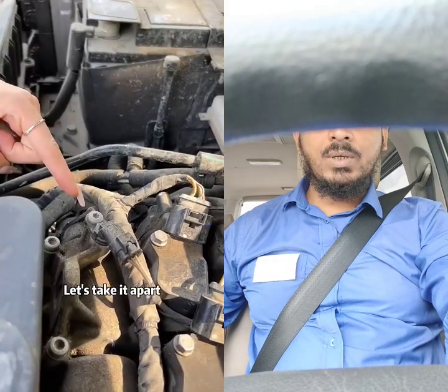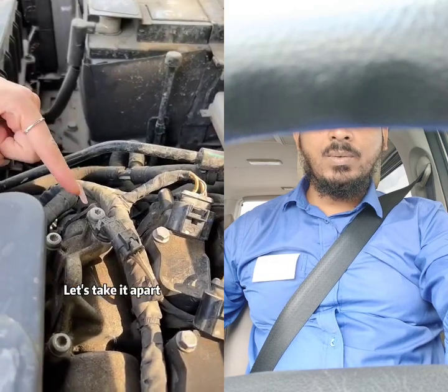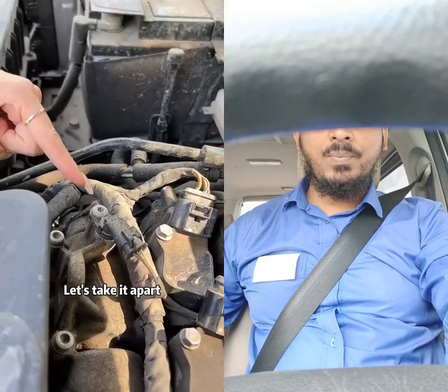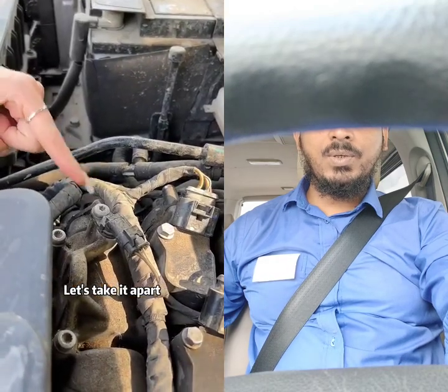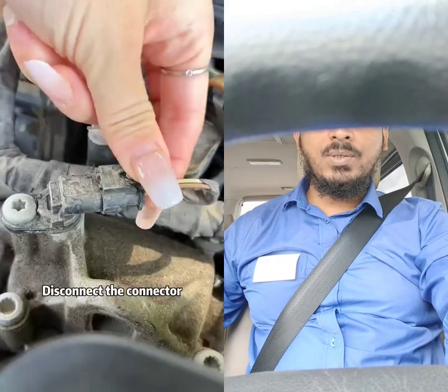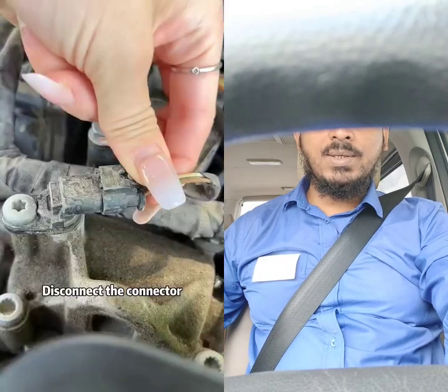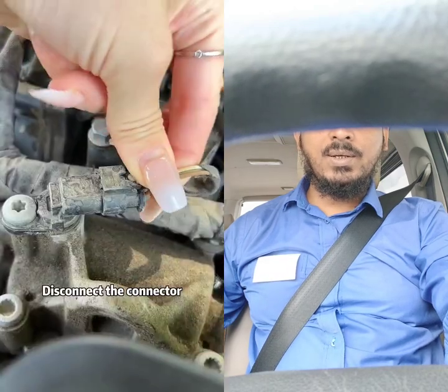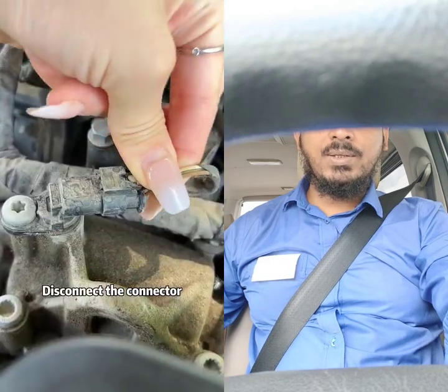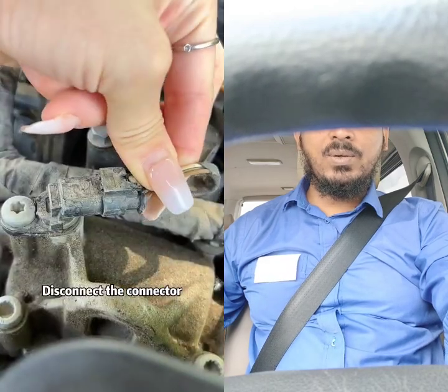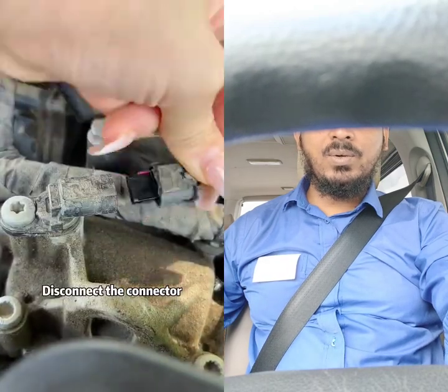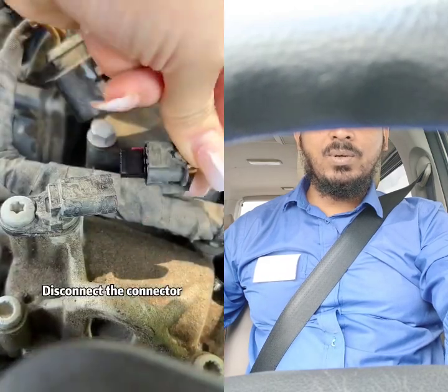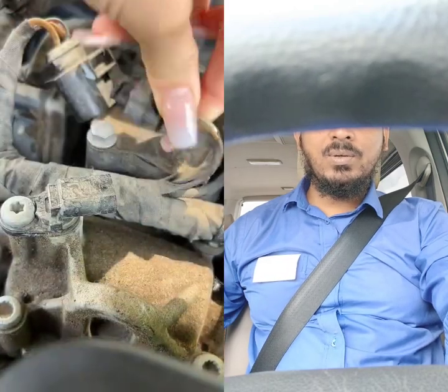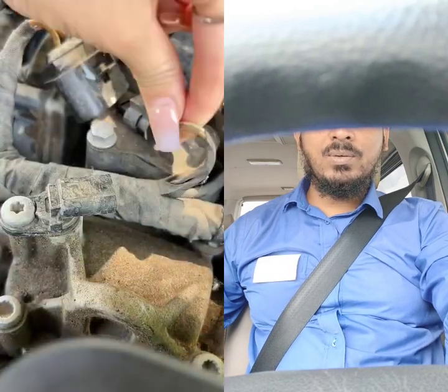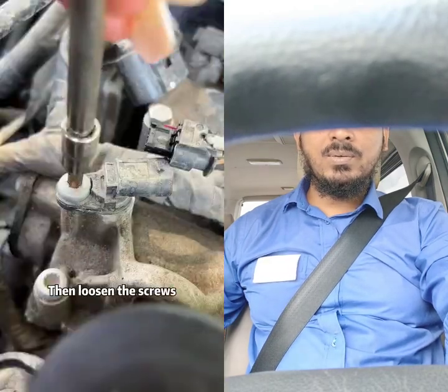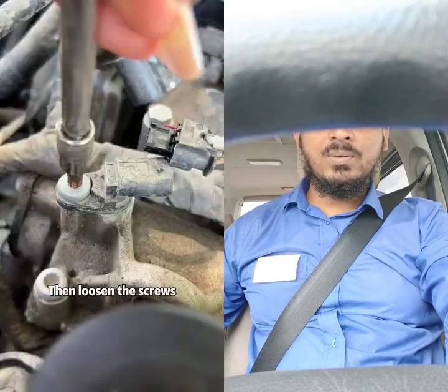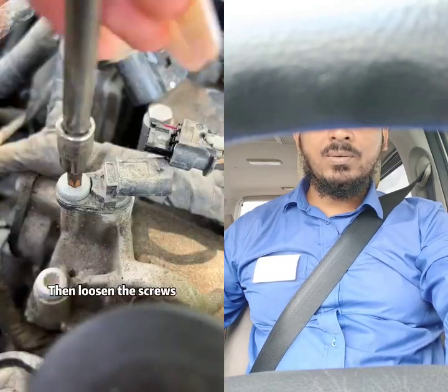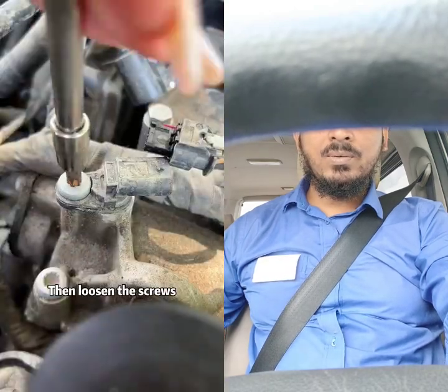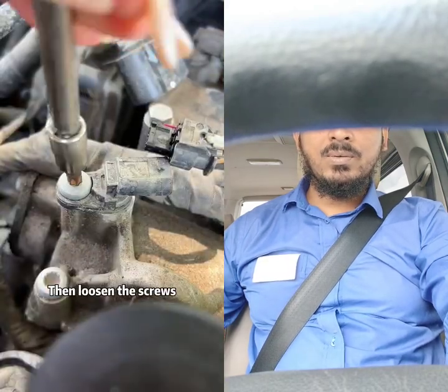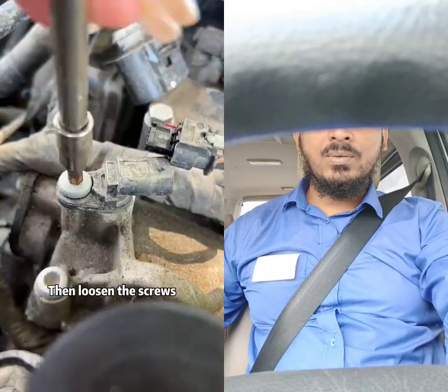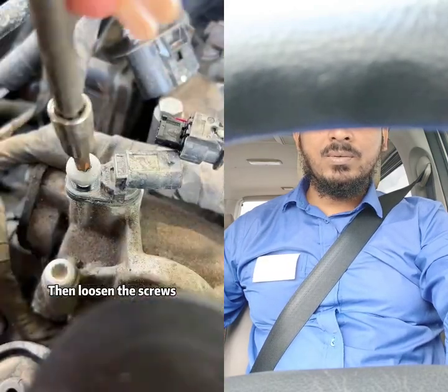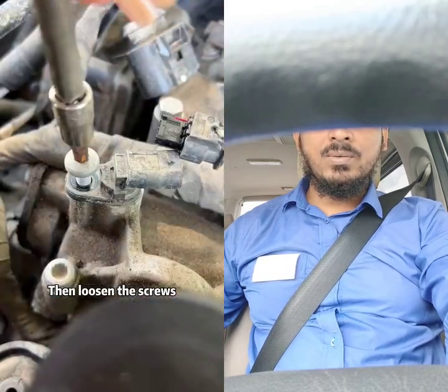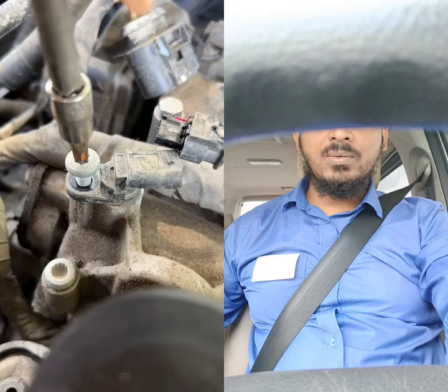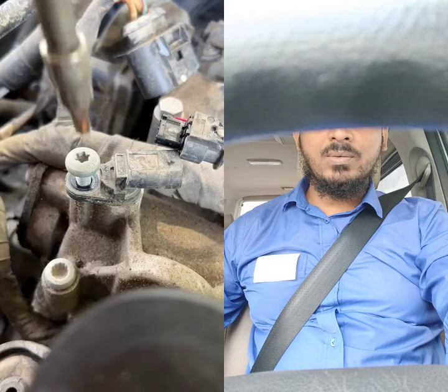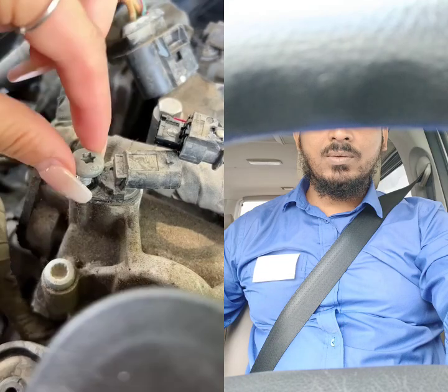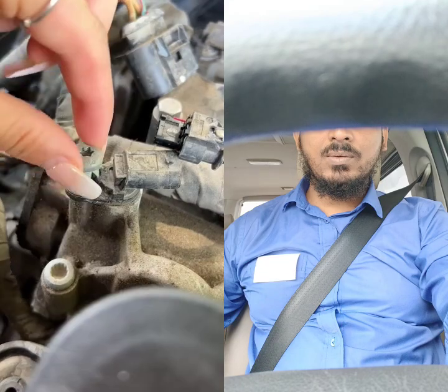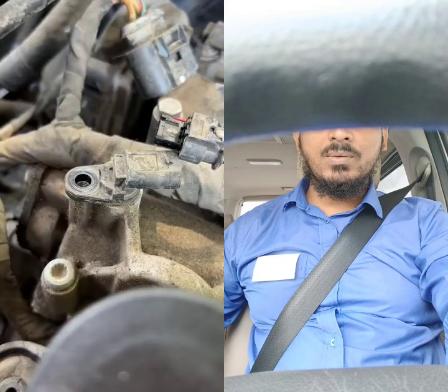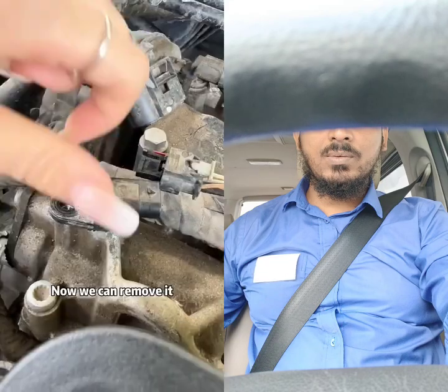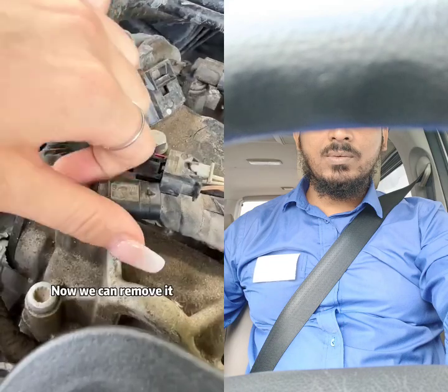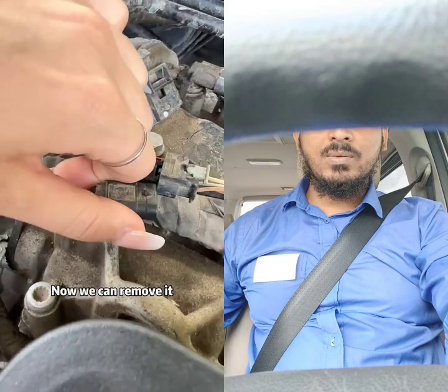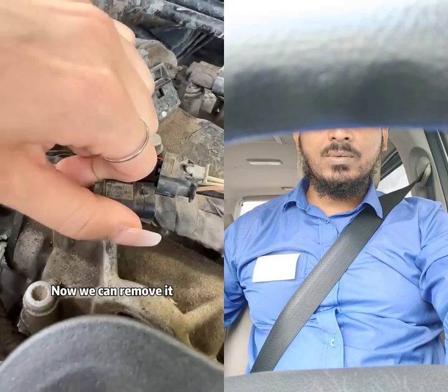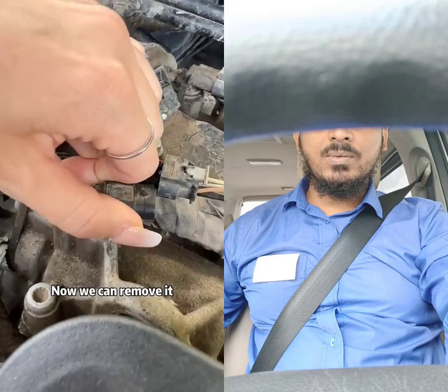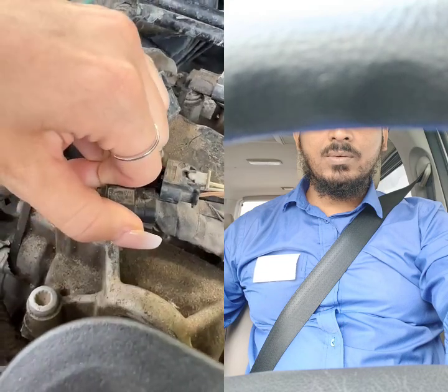Let's take it apart. Disconnect the connector, then loosen the screws. Now we can remove it.